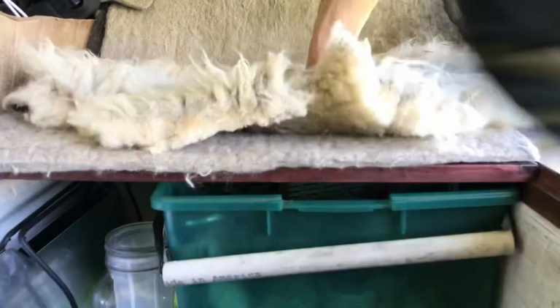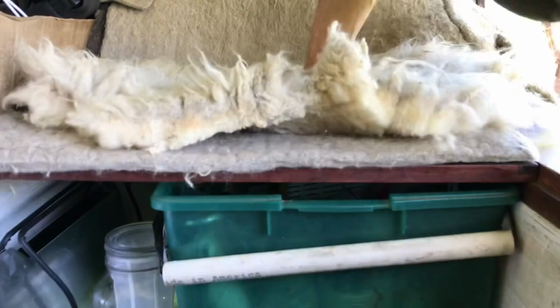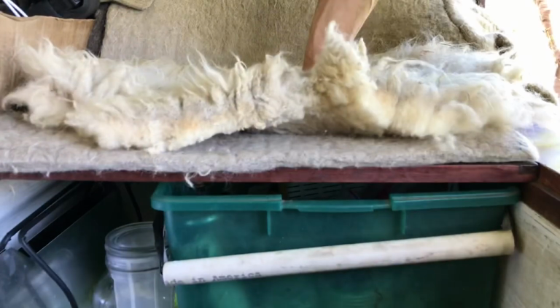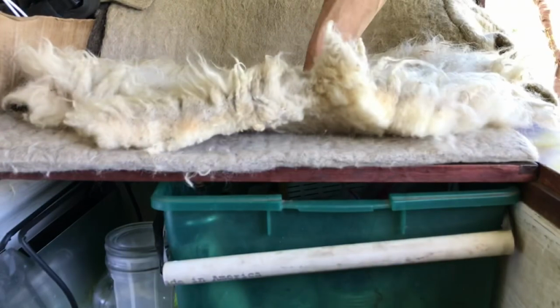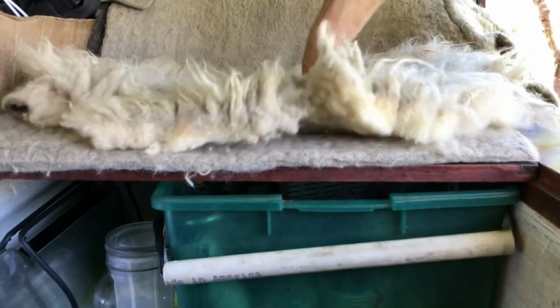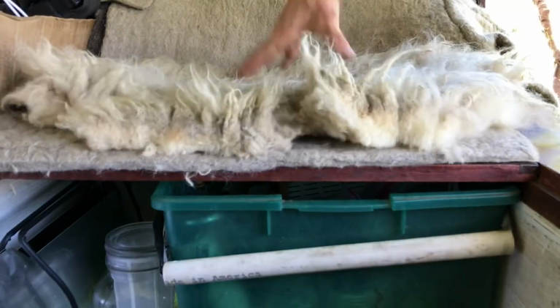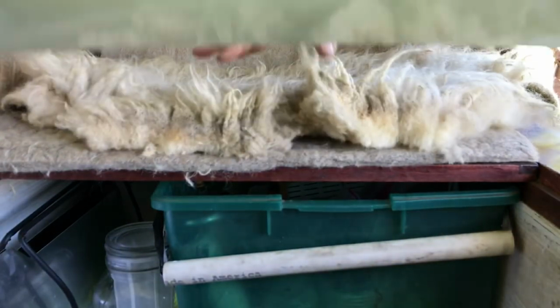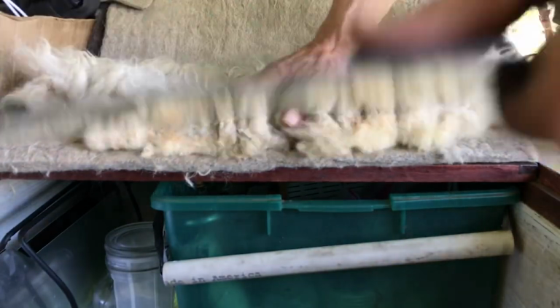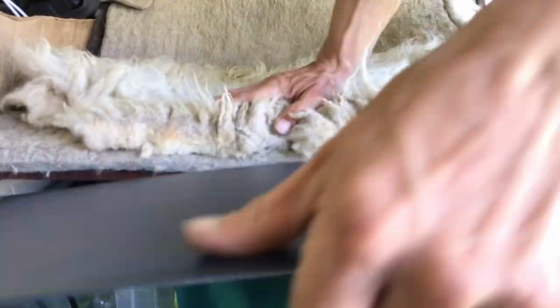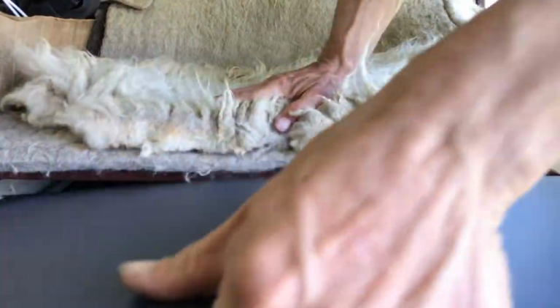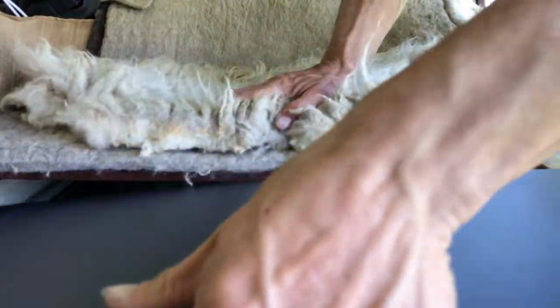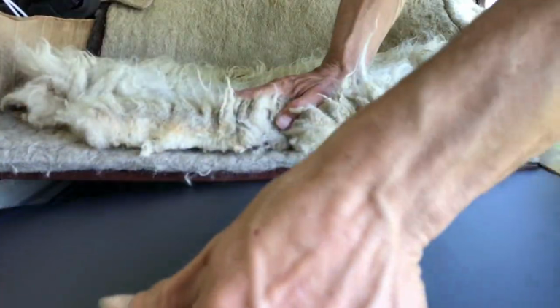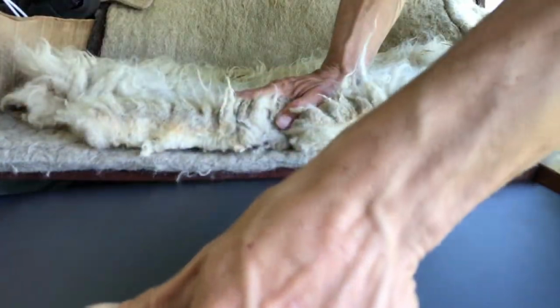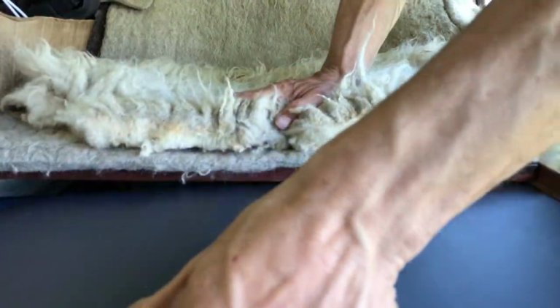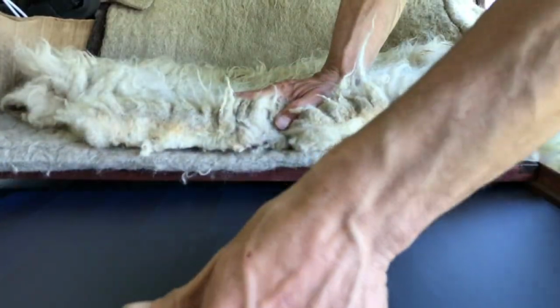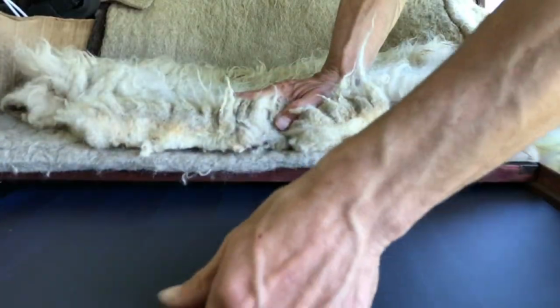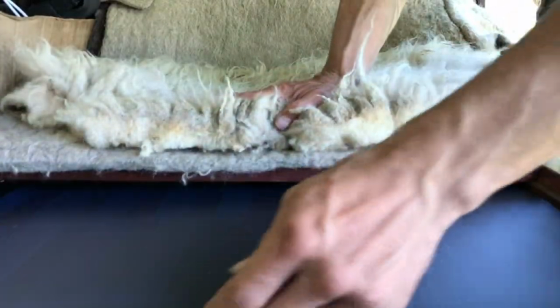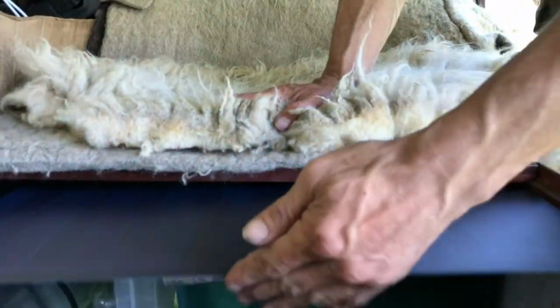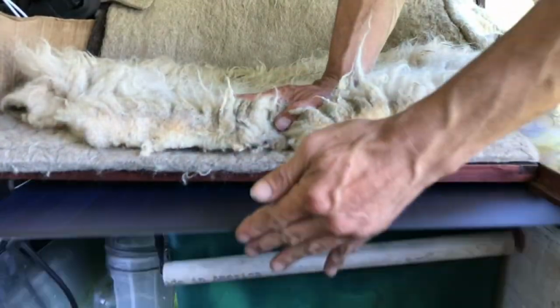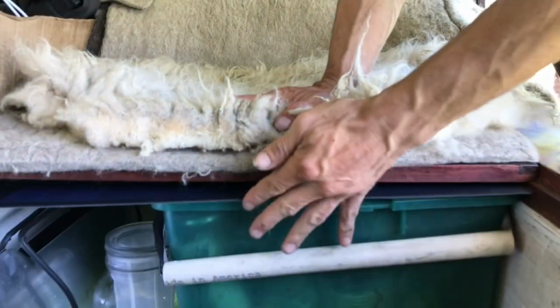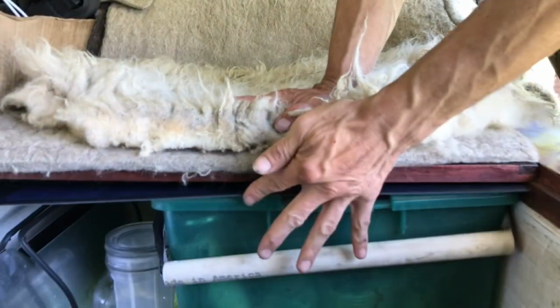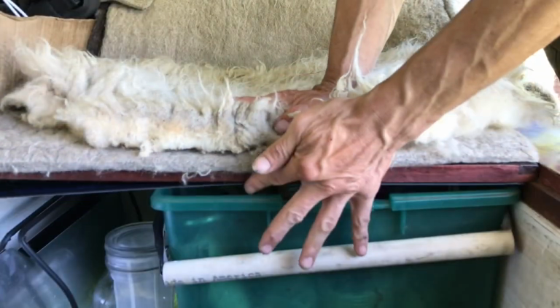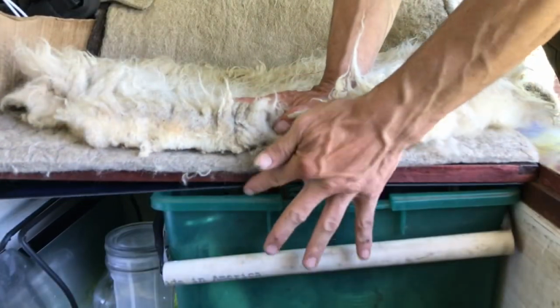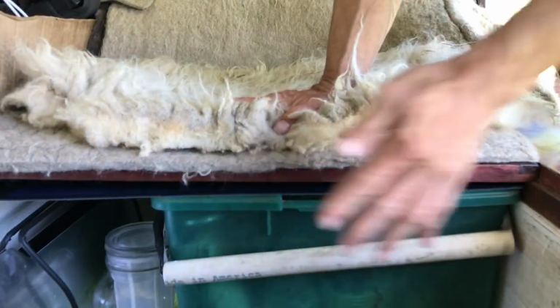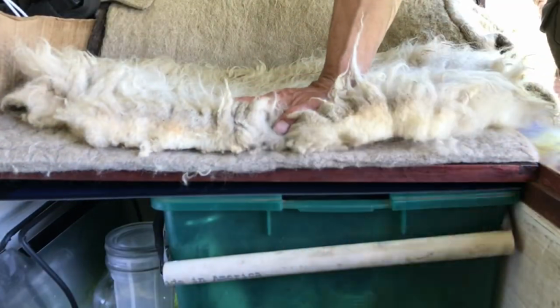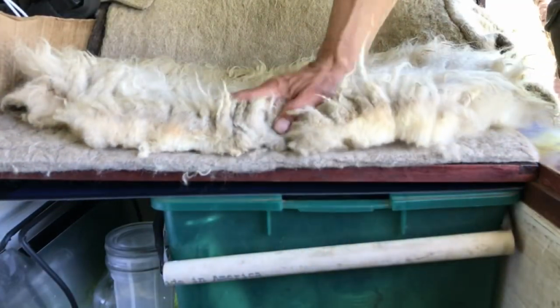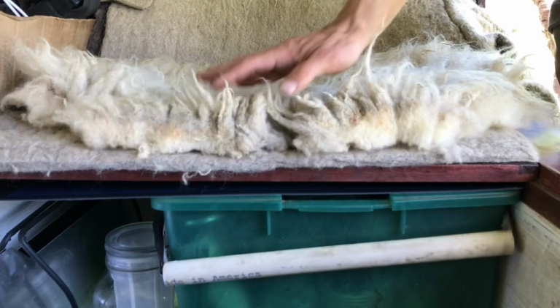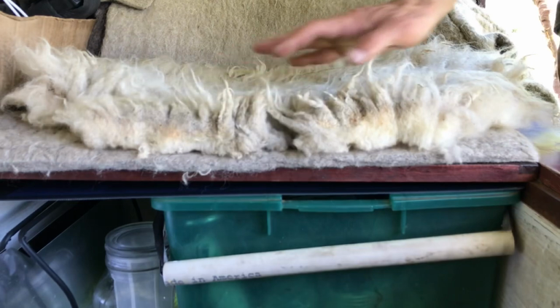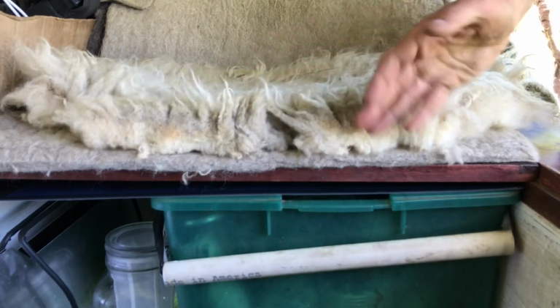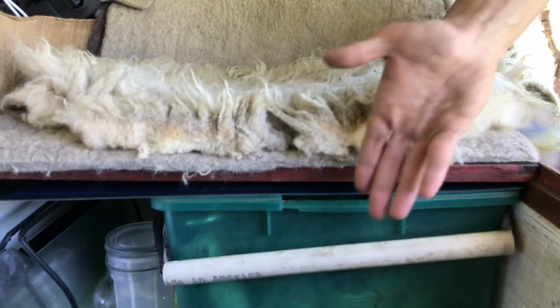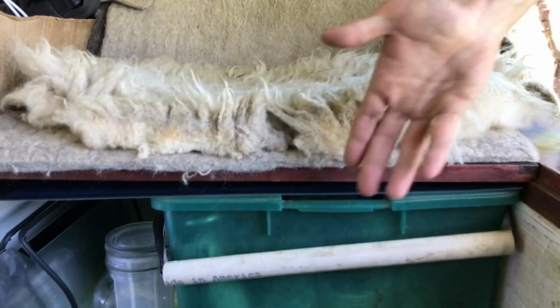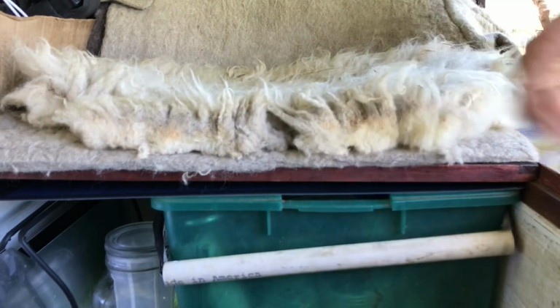I also love how this is the perfect length to slide under my bed.